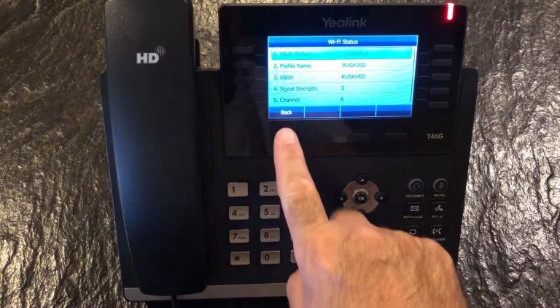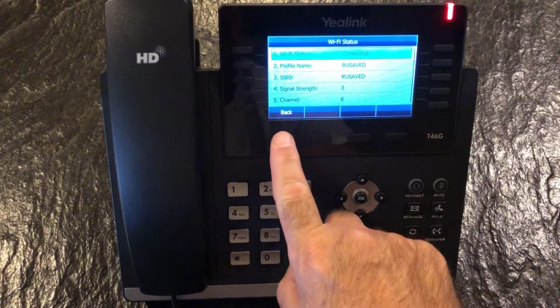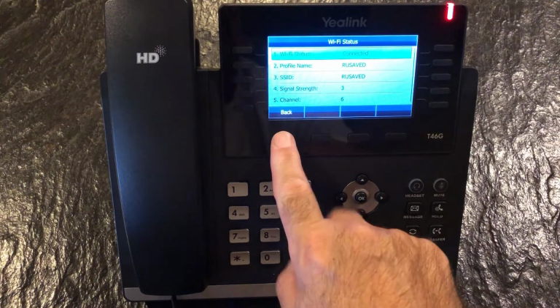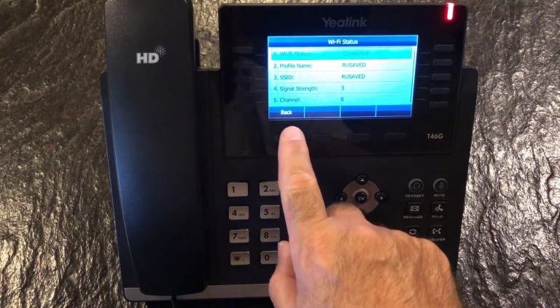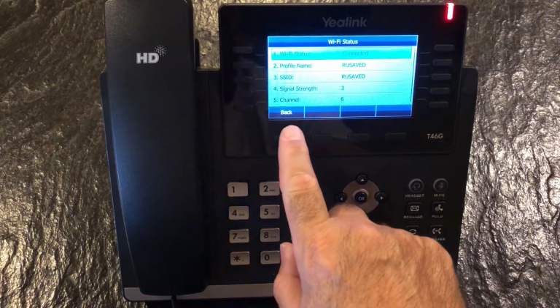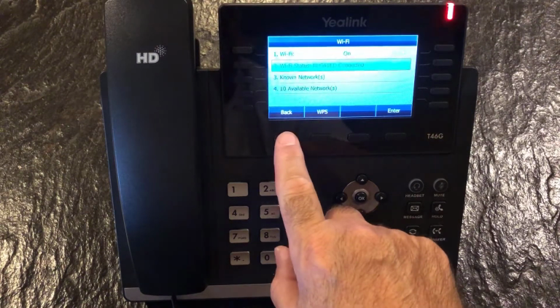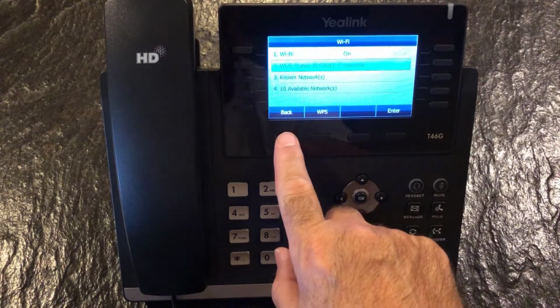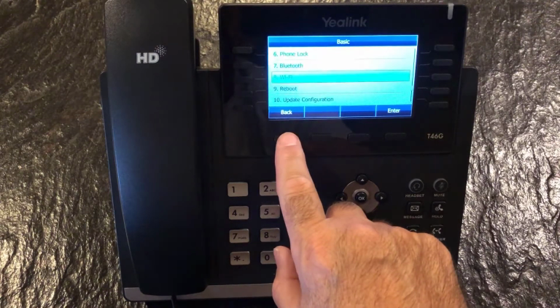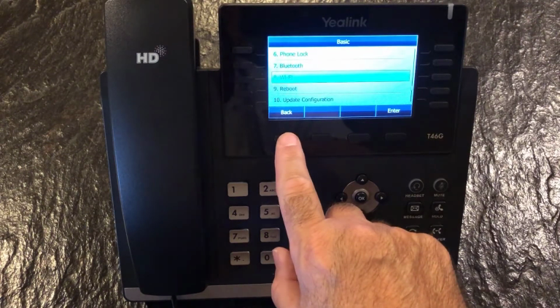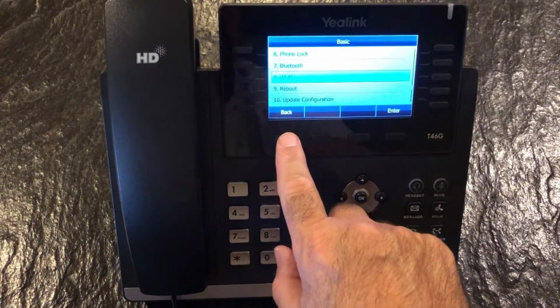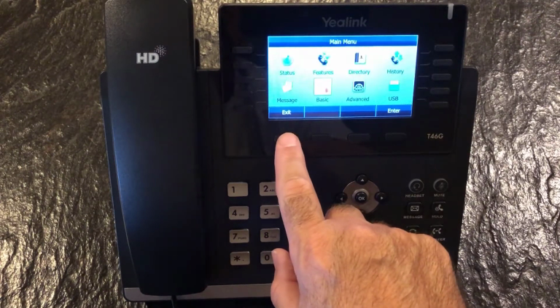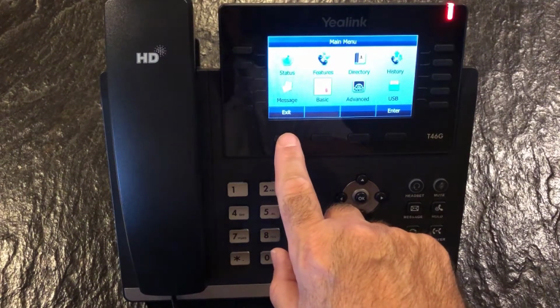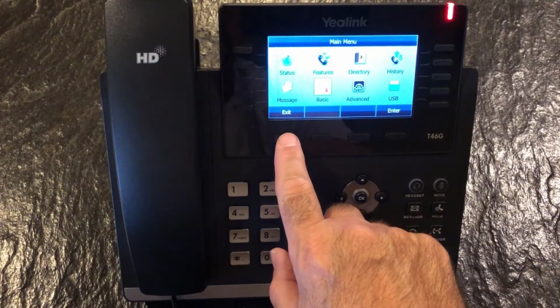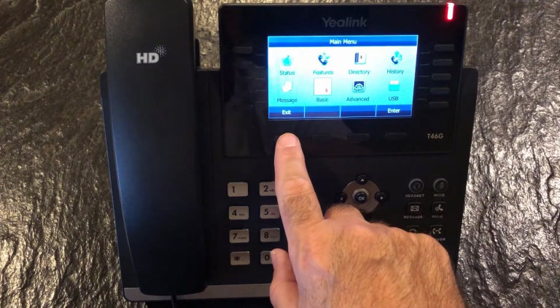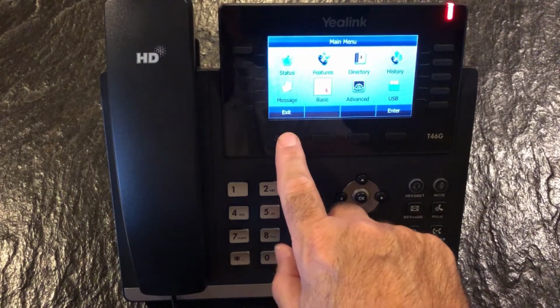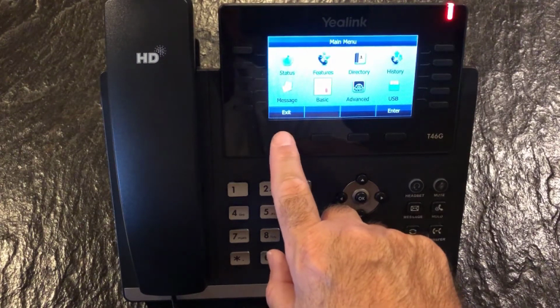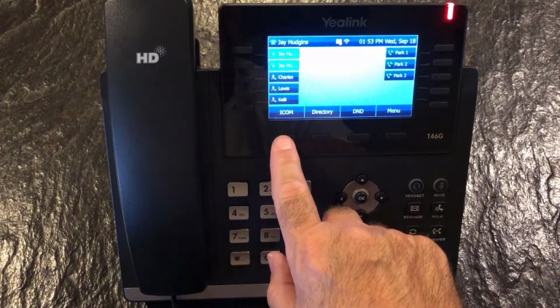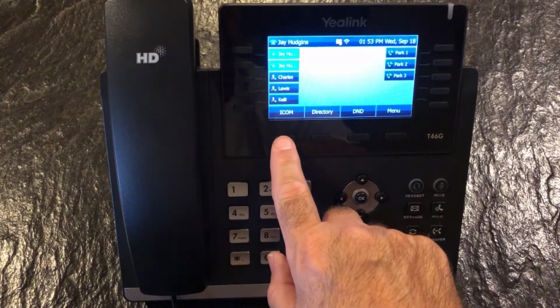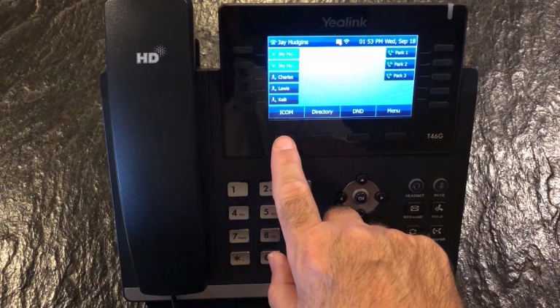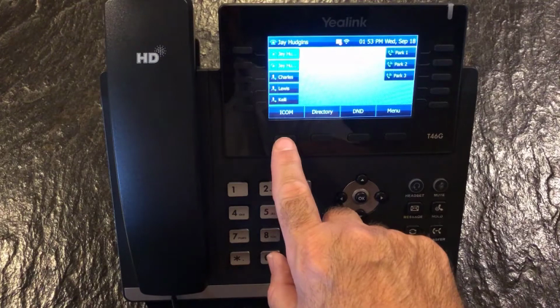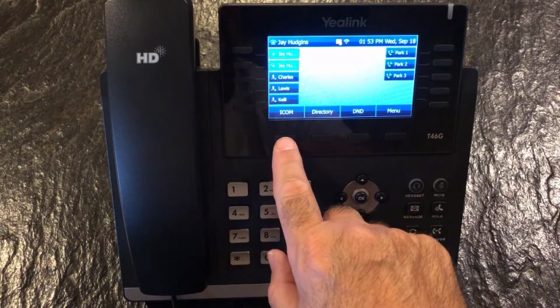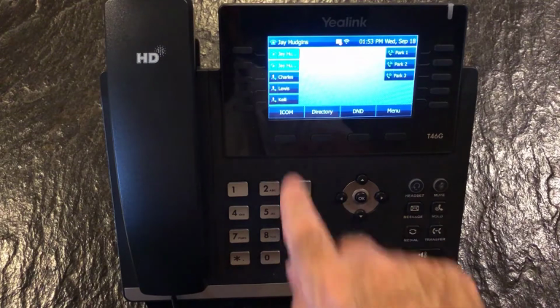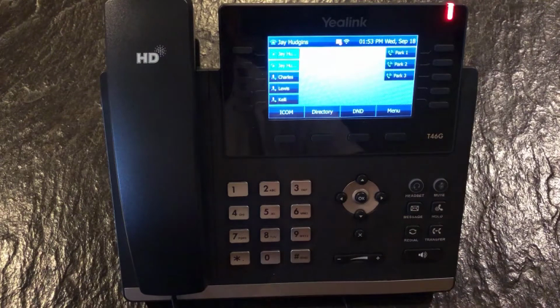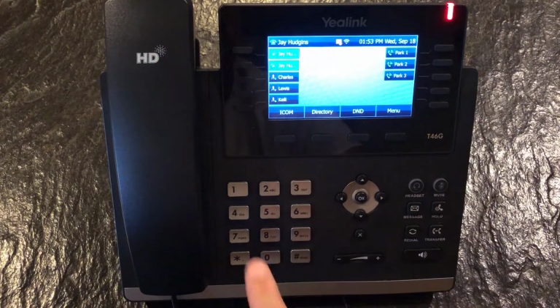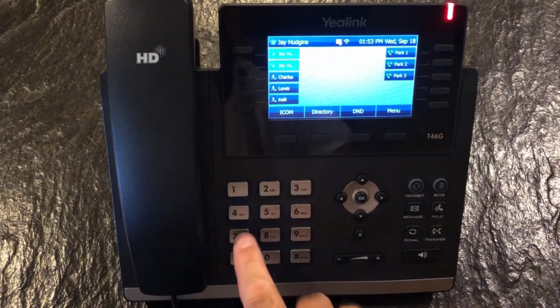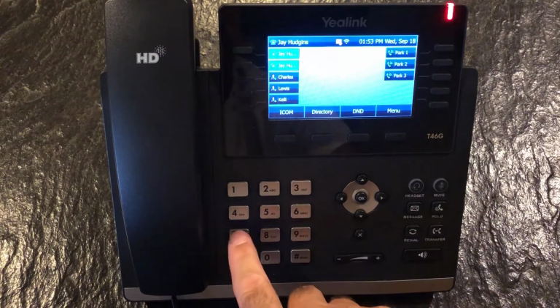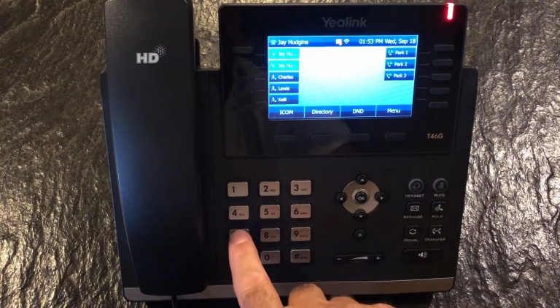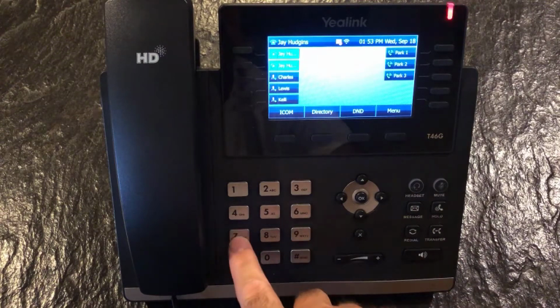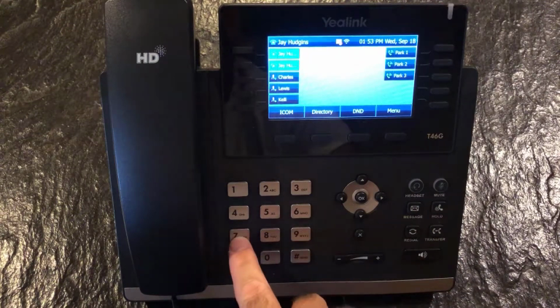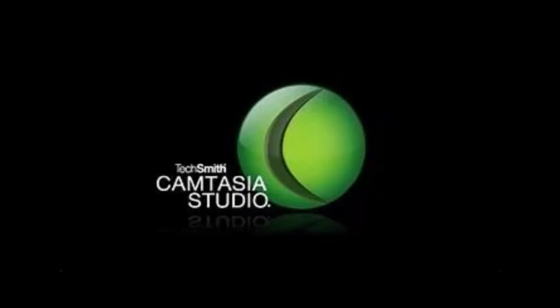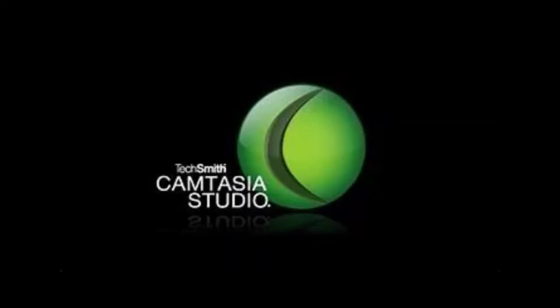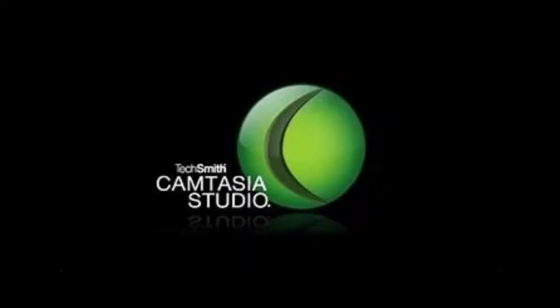Go ahead and click Back, then Exit, and you're ready to call.